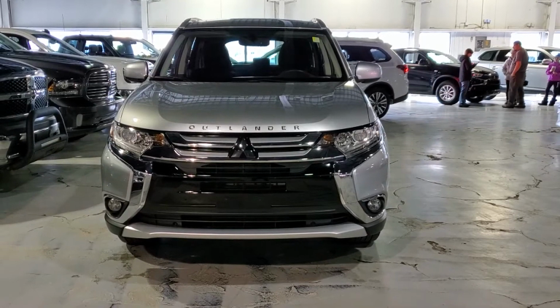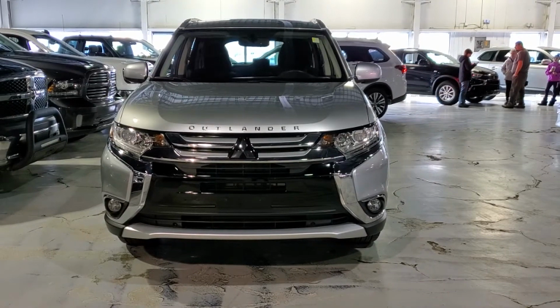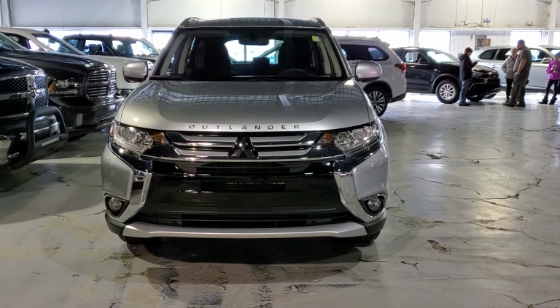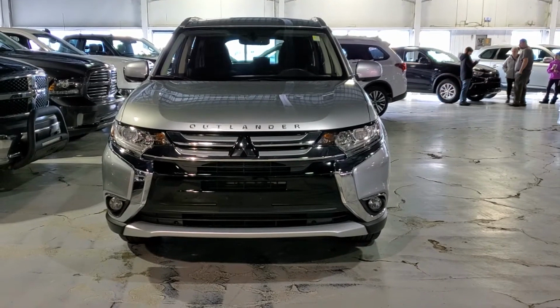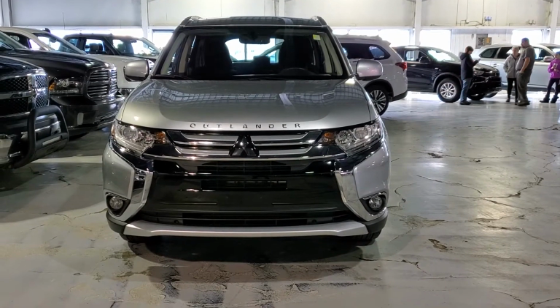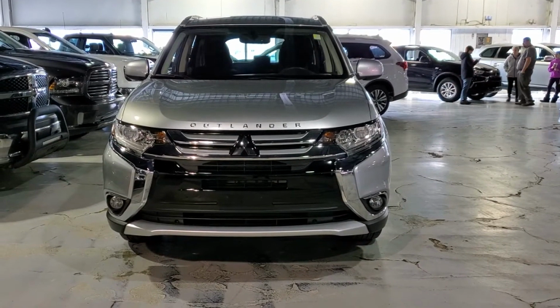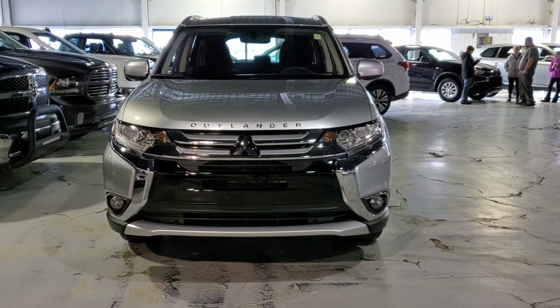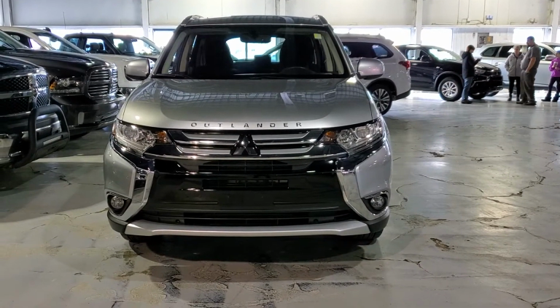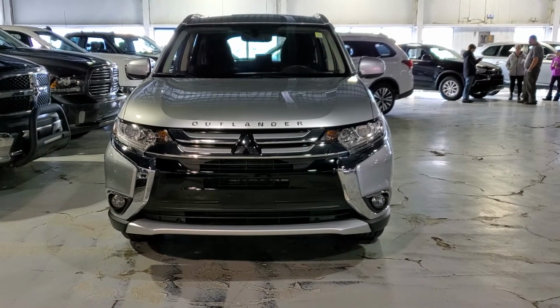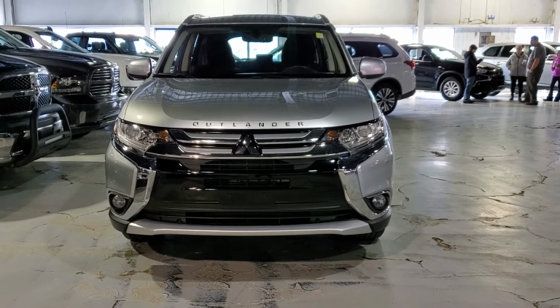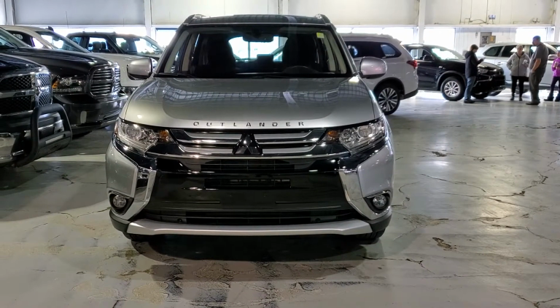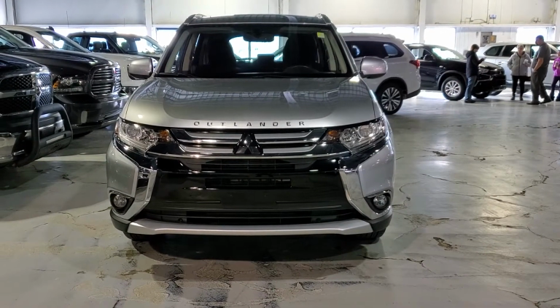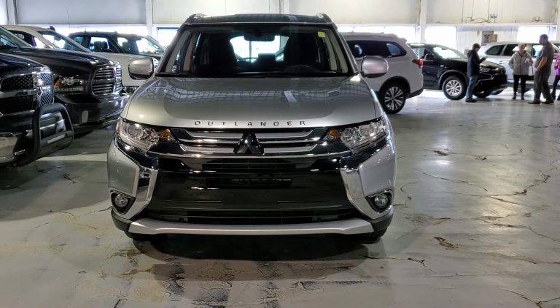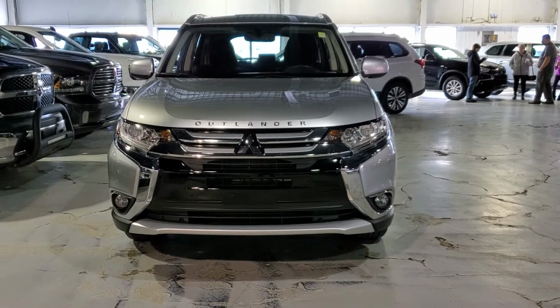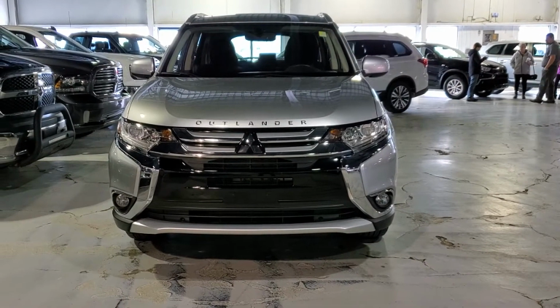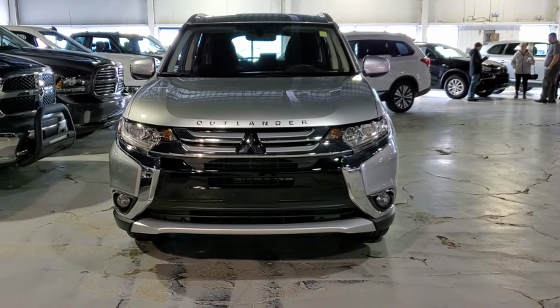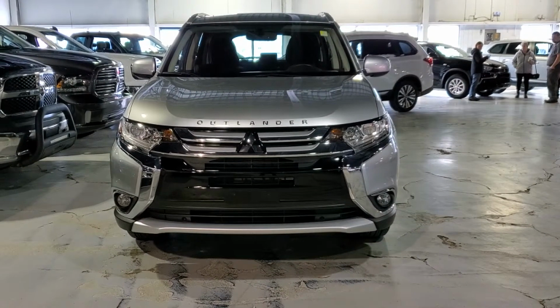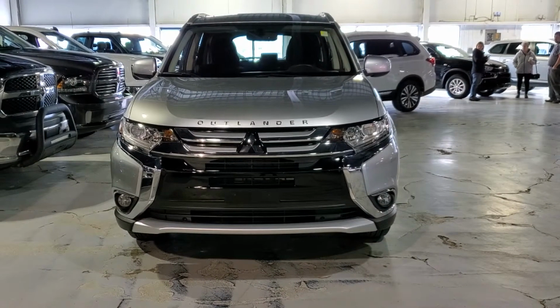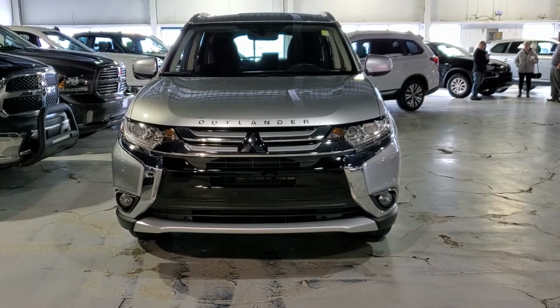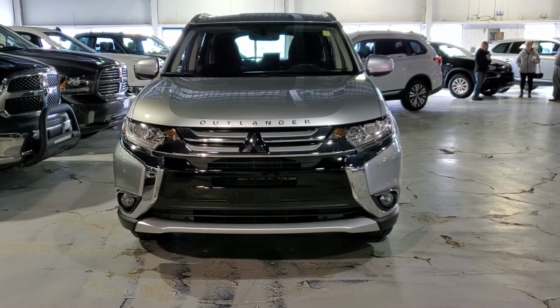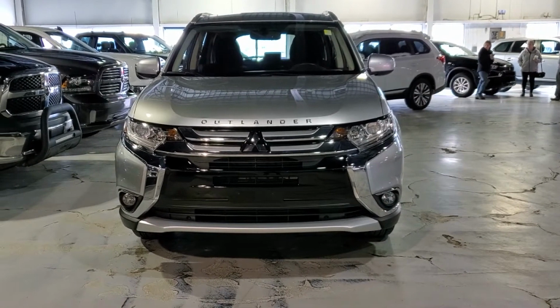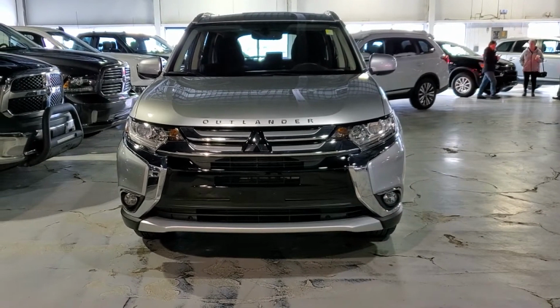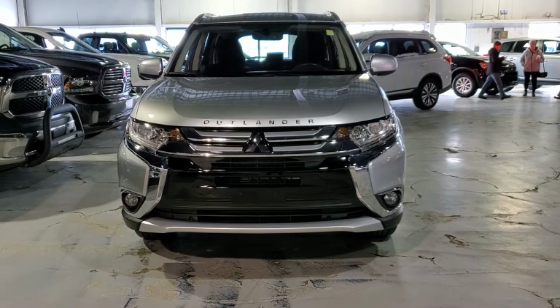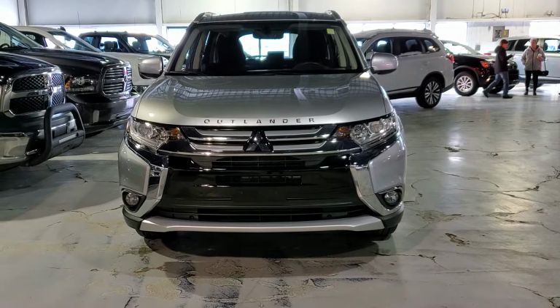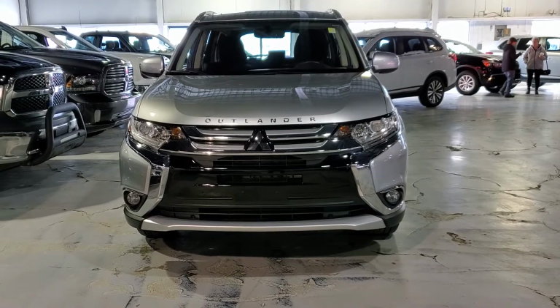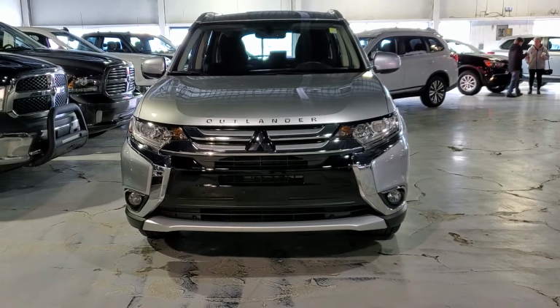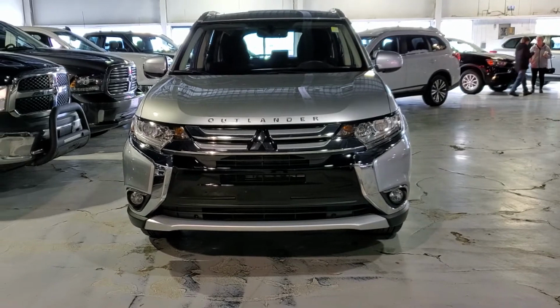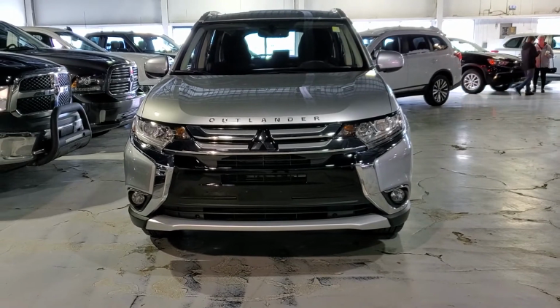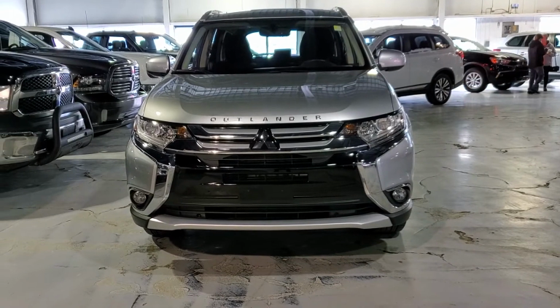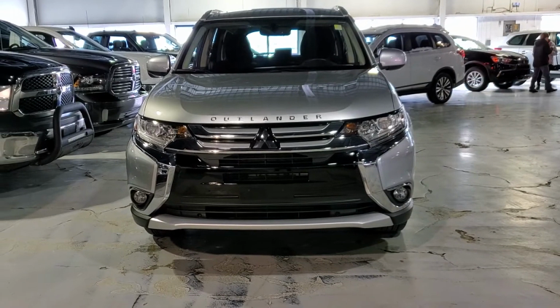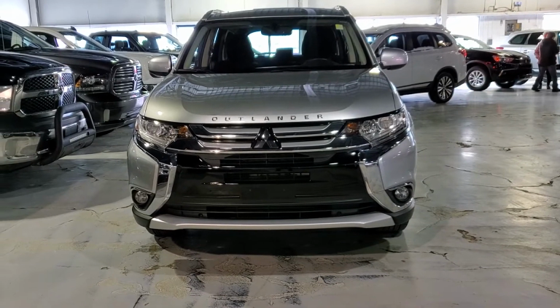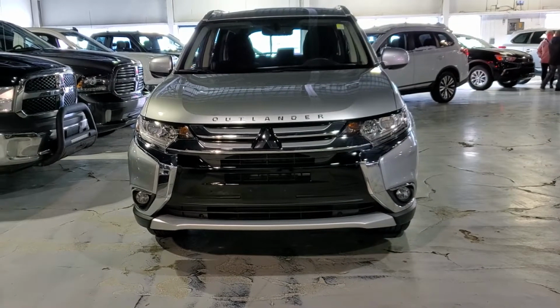Hey, it's Kyle here for Northside Mitsubishi. I want to do a quick video on this 2018 Mitsubishi Outlander ES. Come on with me inside.